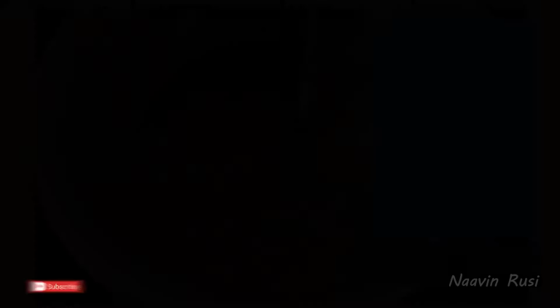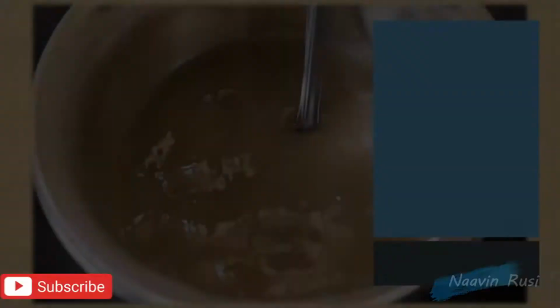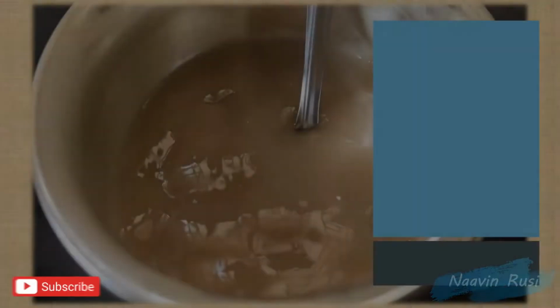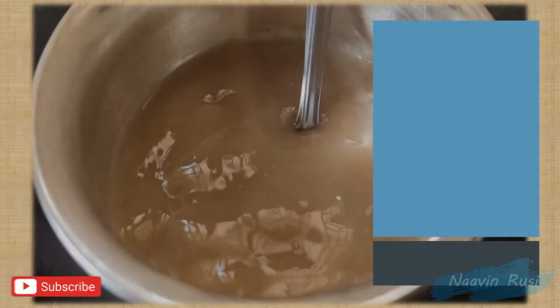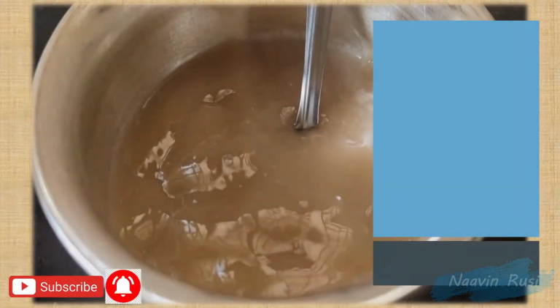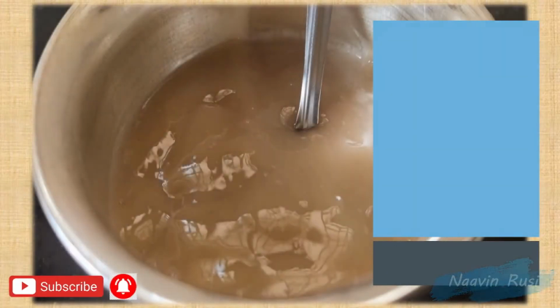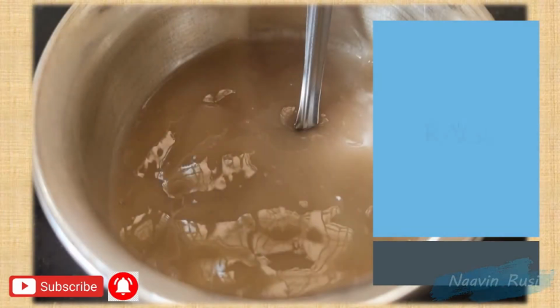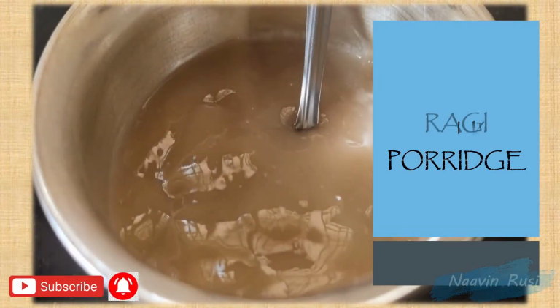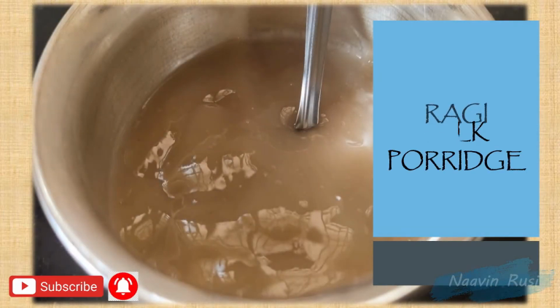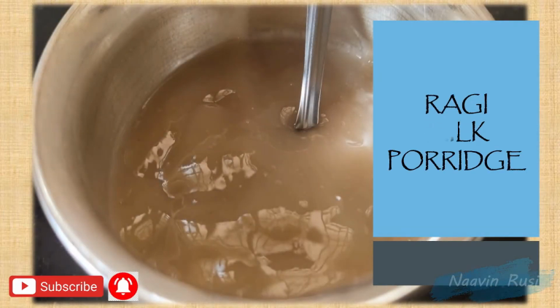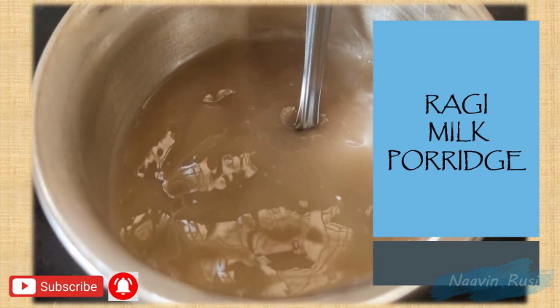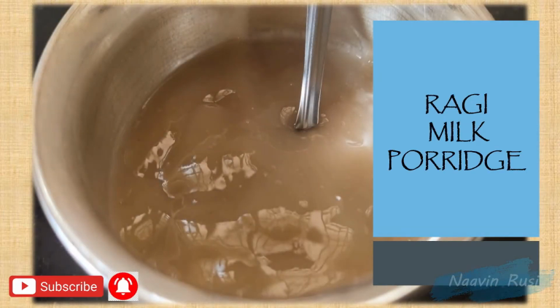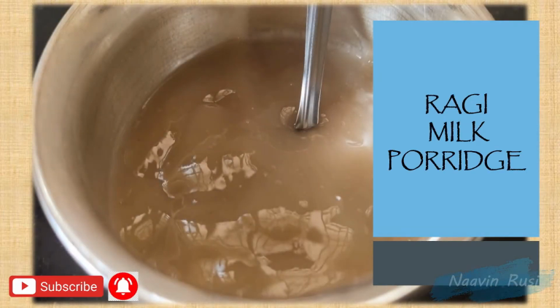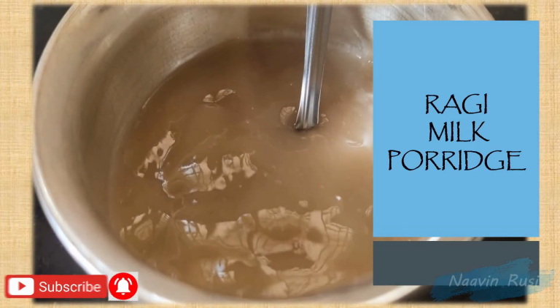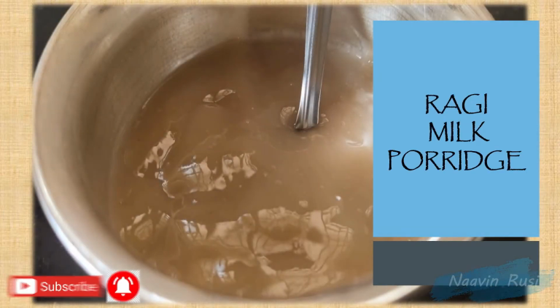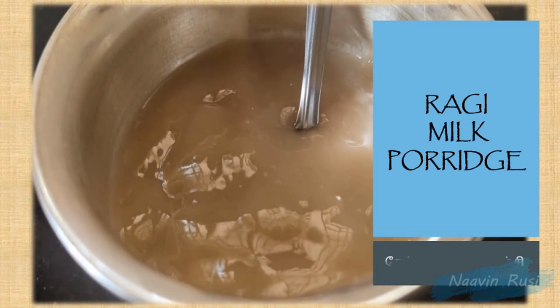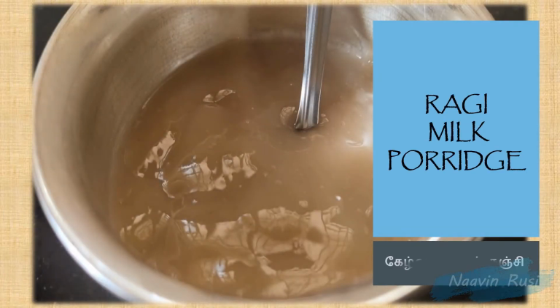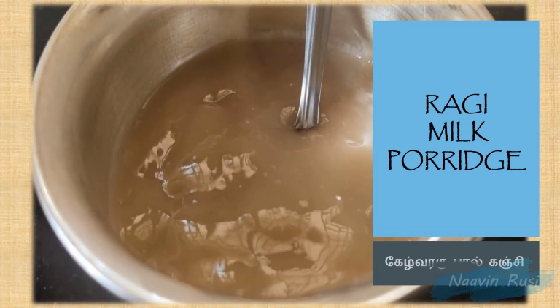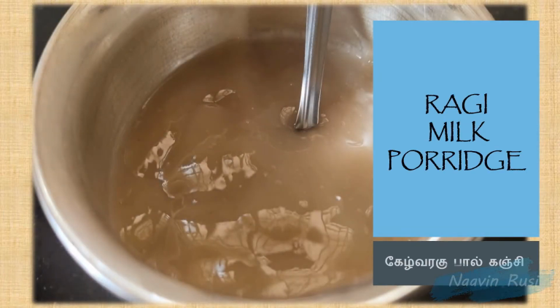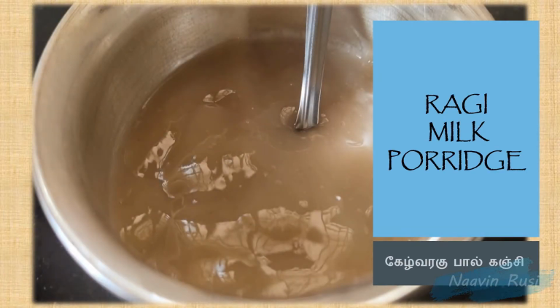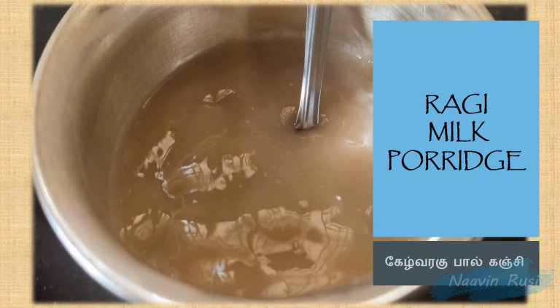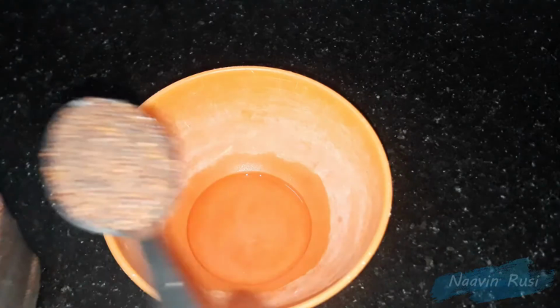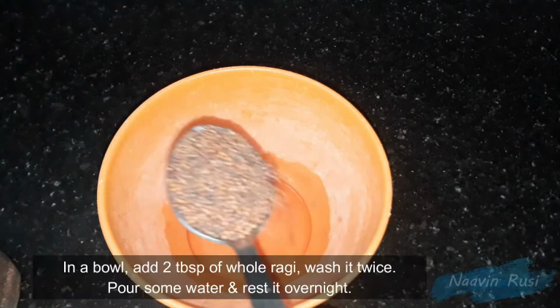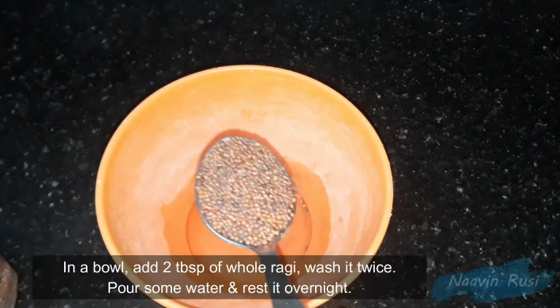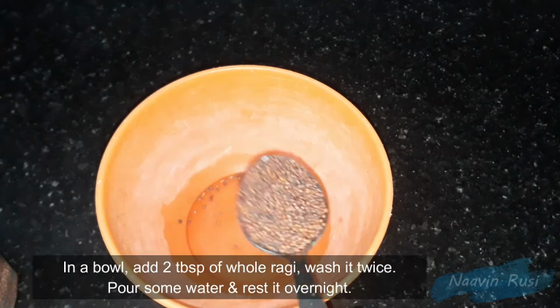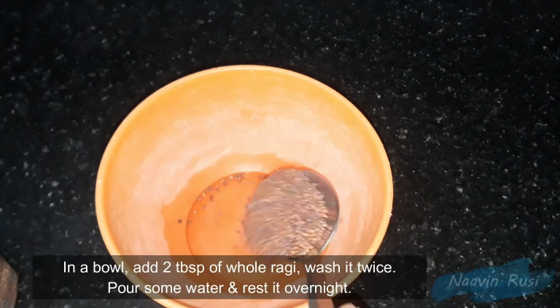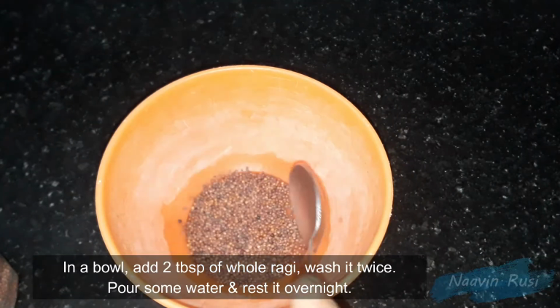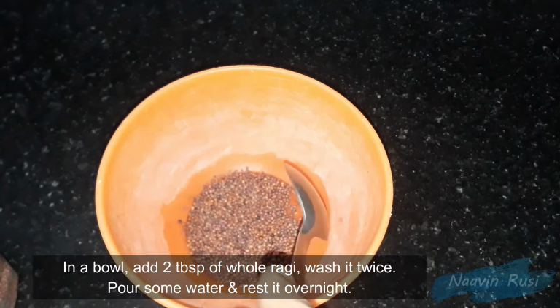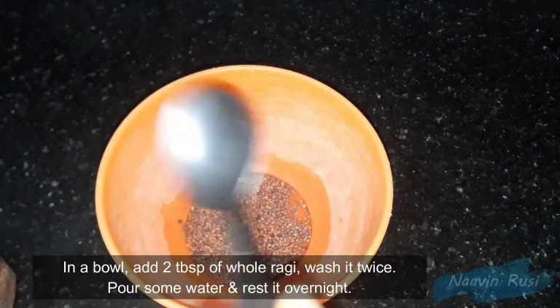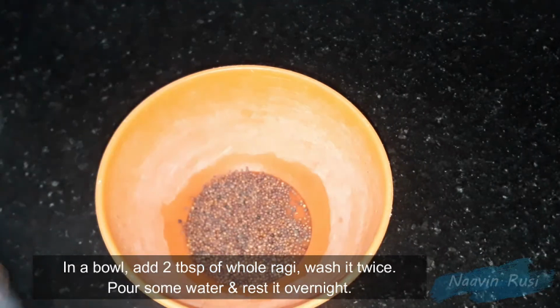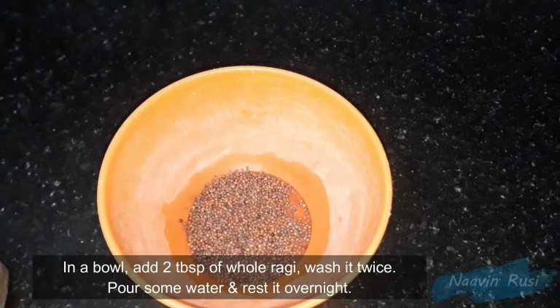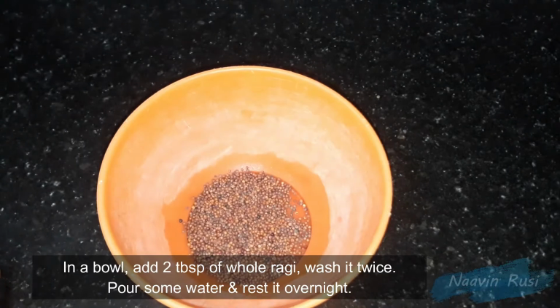Now, we will see how we can get the recipe. We will wash the rice for 2 tablespoons.